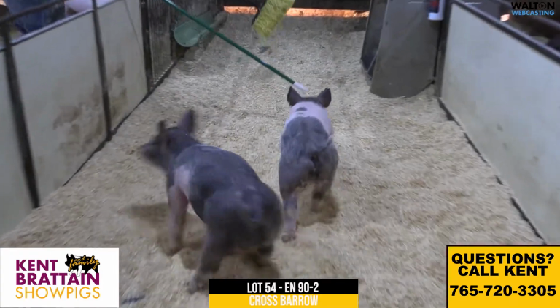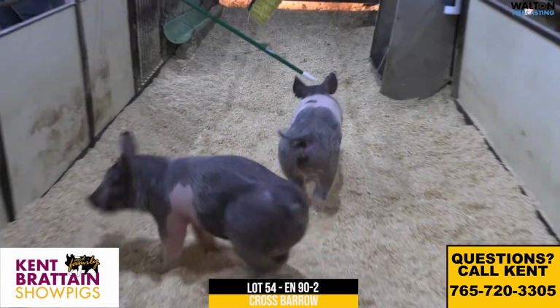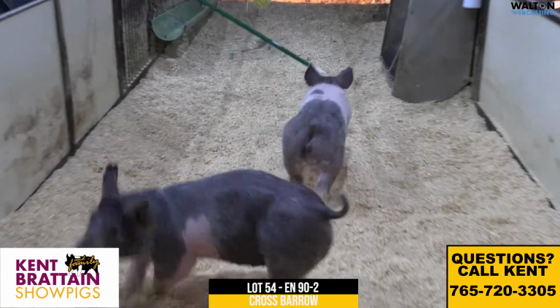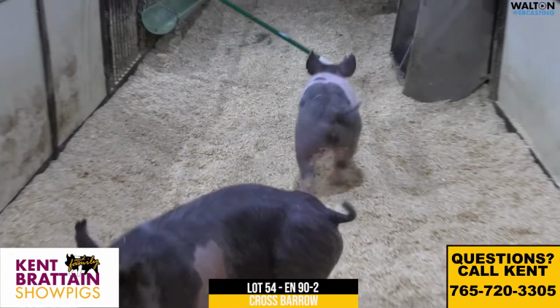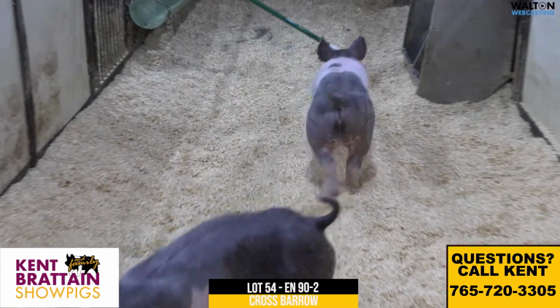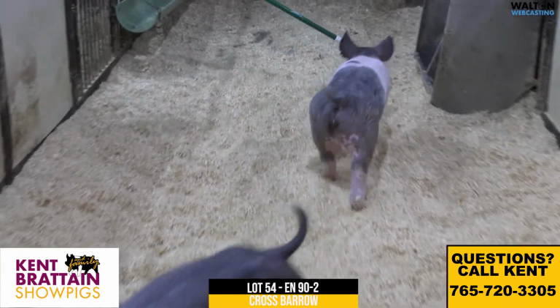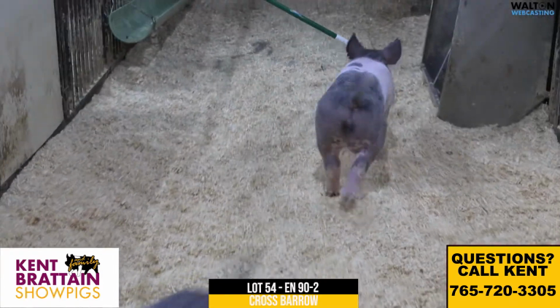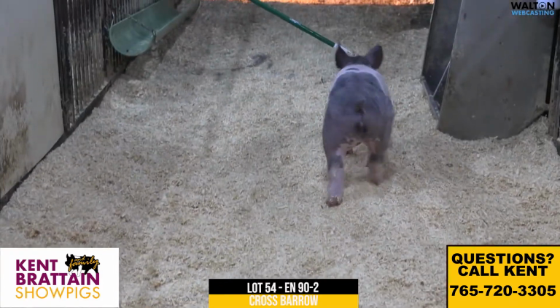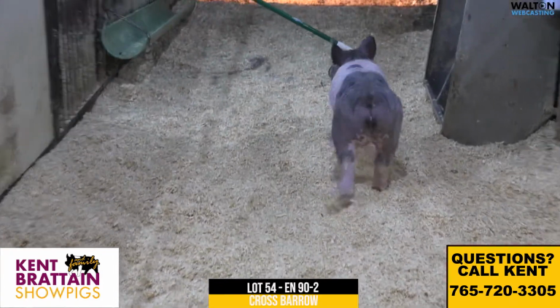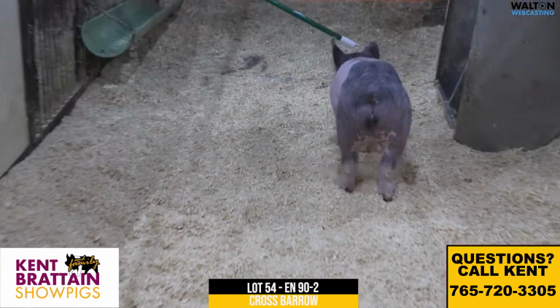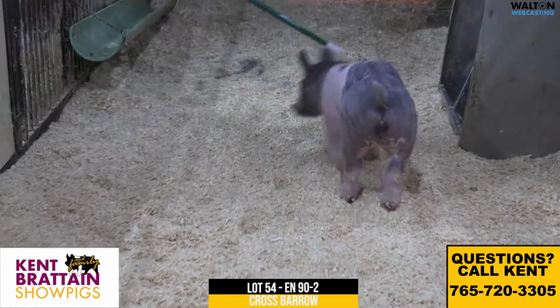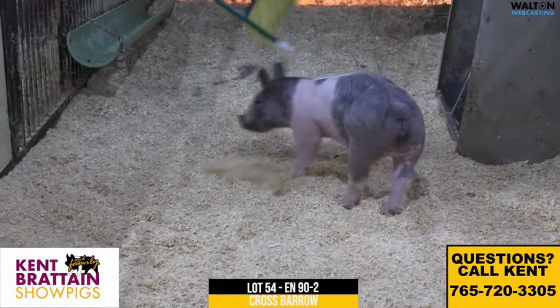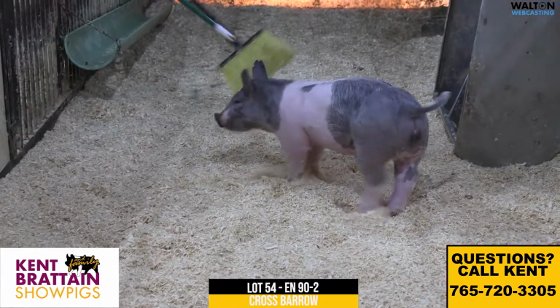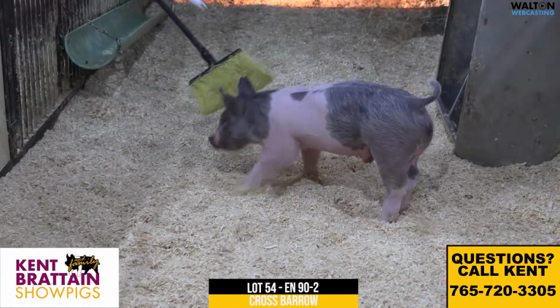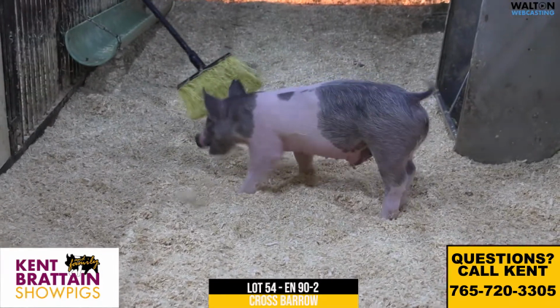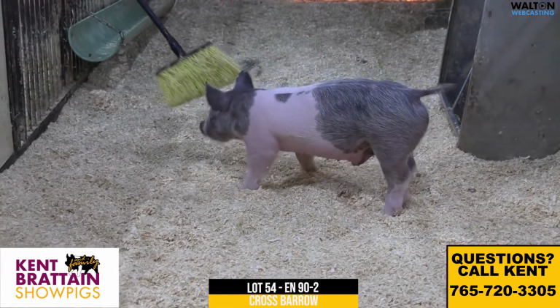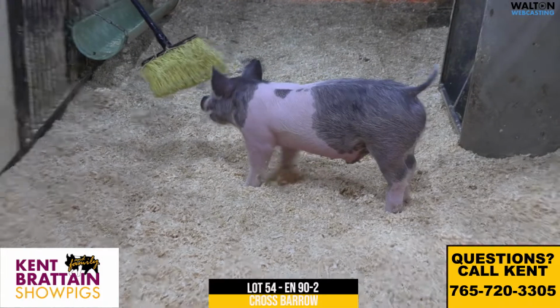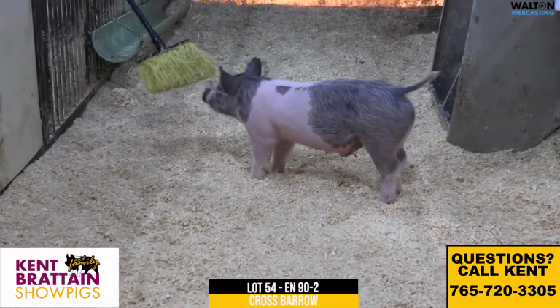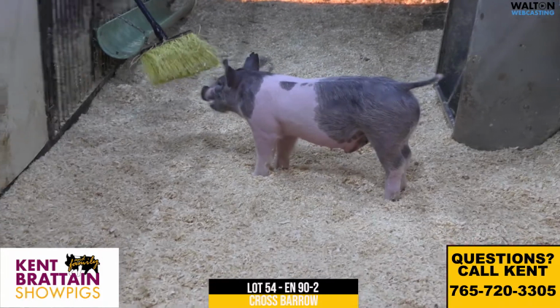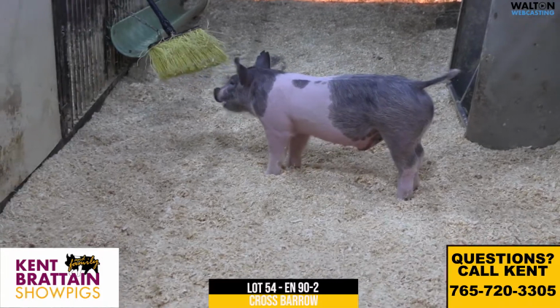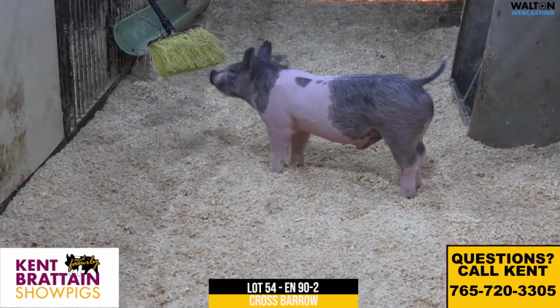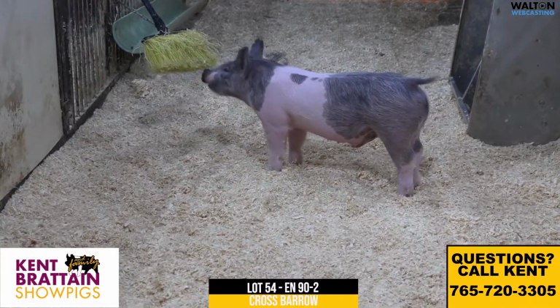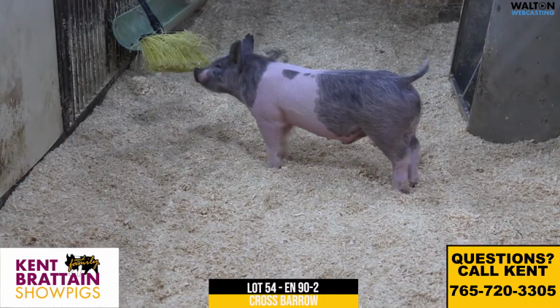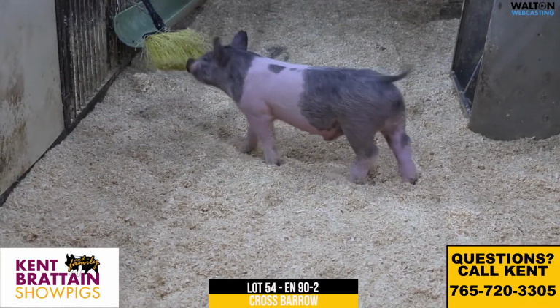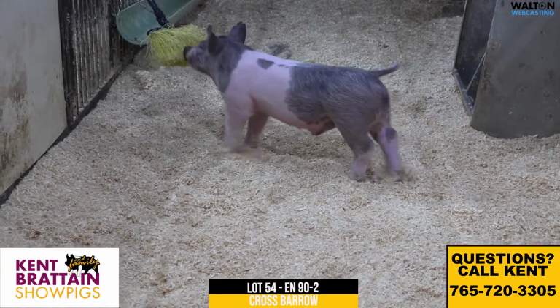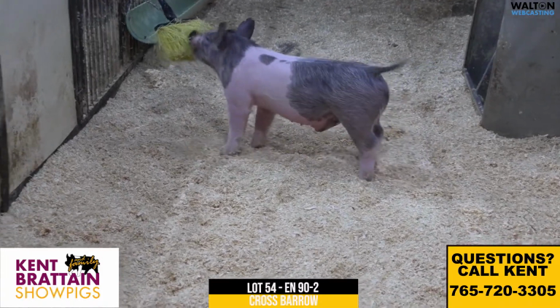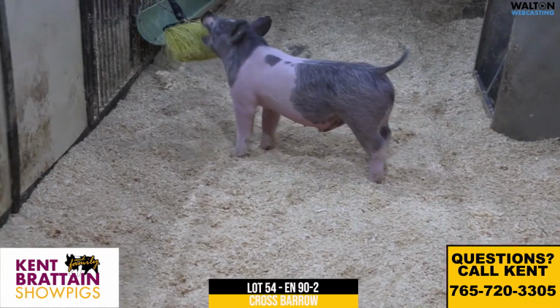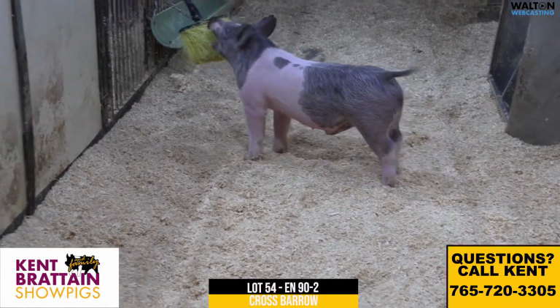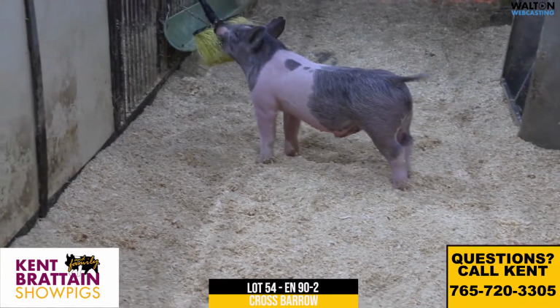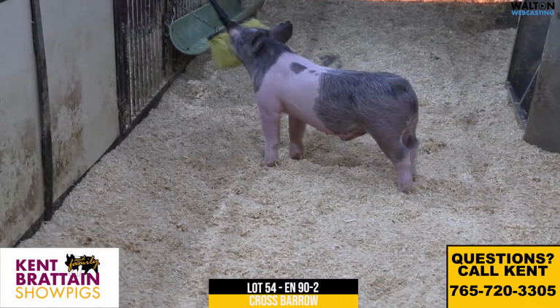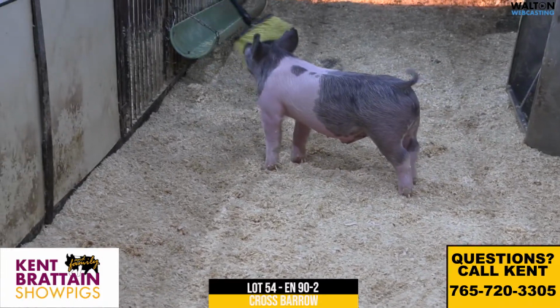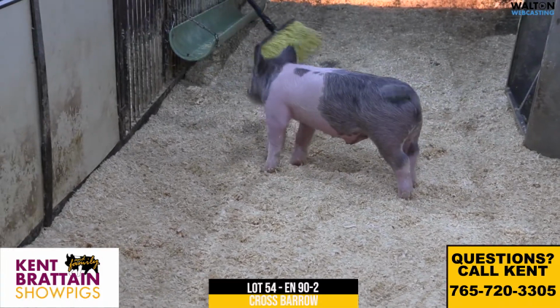This little blue belted barrel we think is really neat. He's moderate, he's got that show barrel look, with a great set of running gears underneath this one.